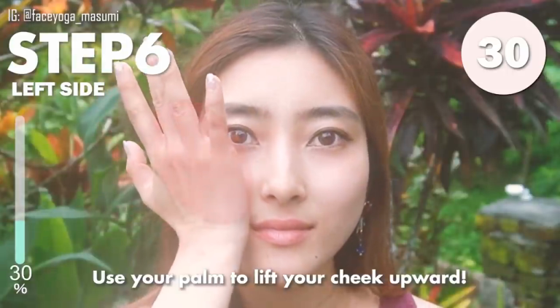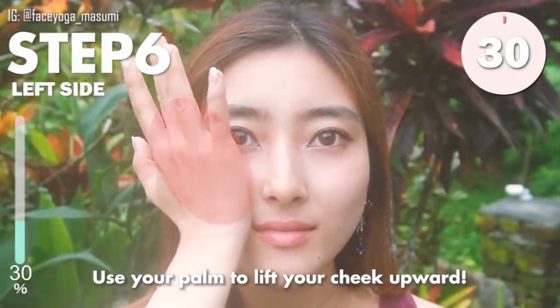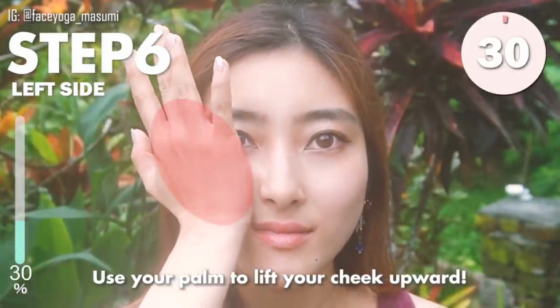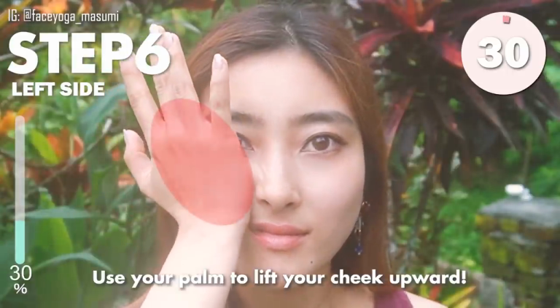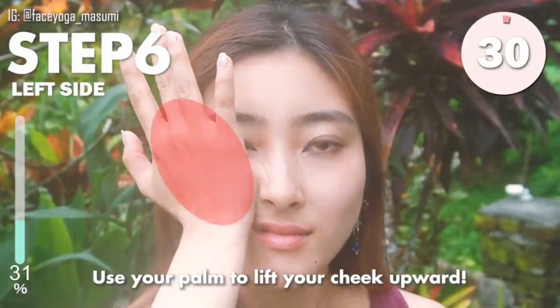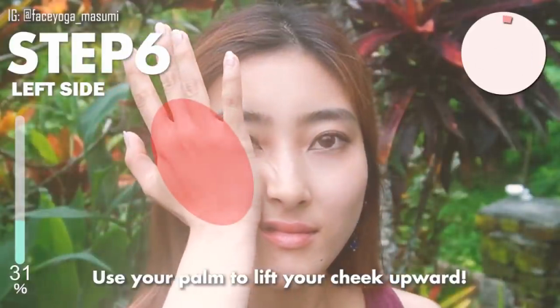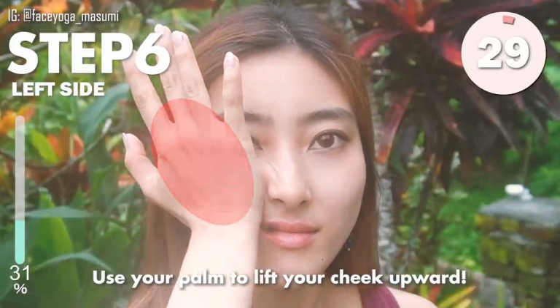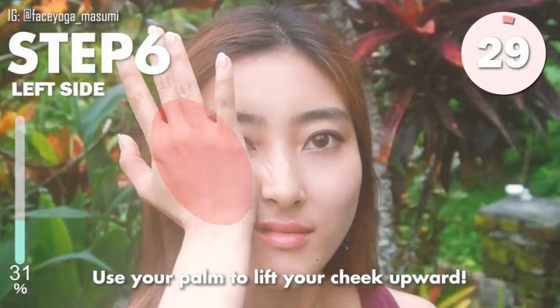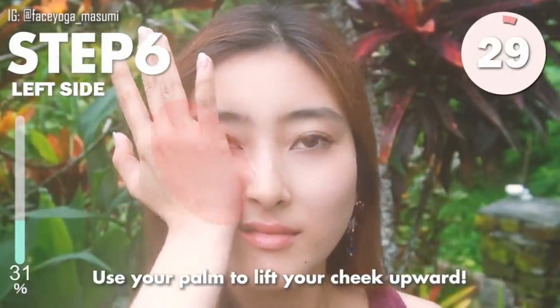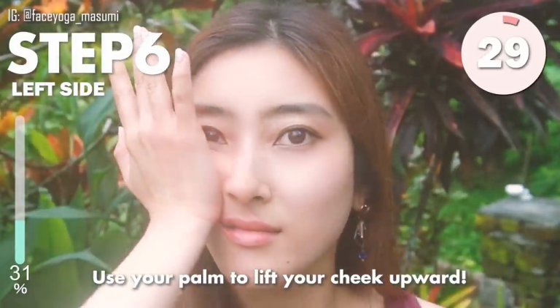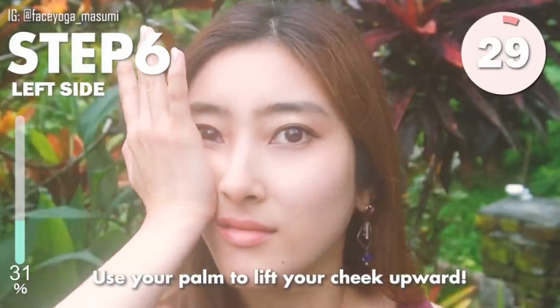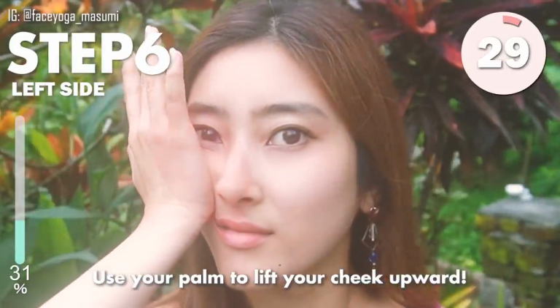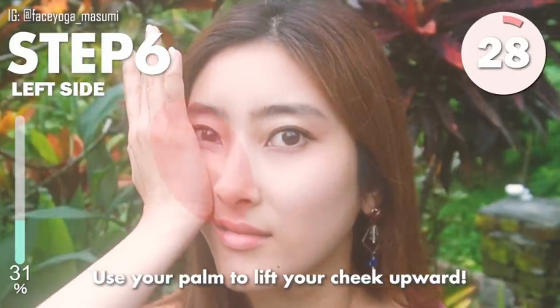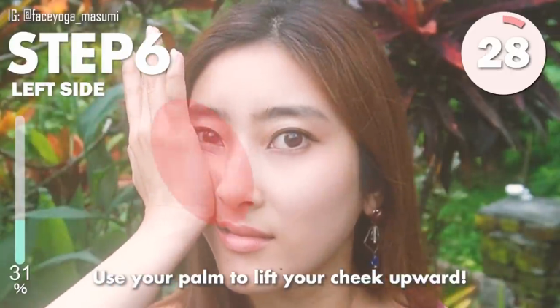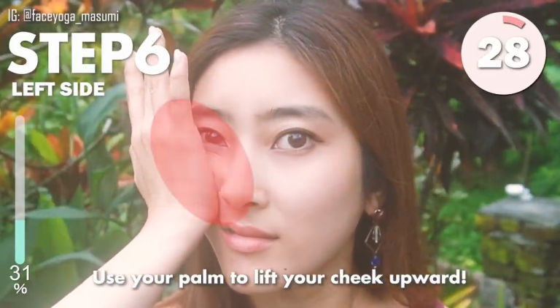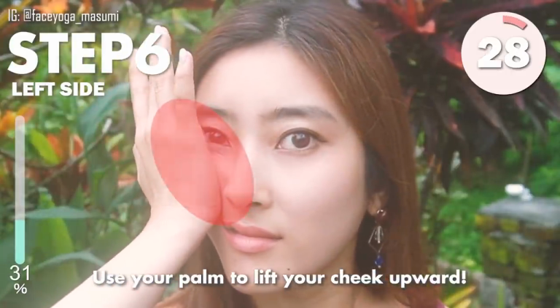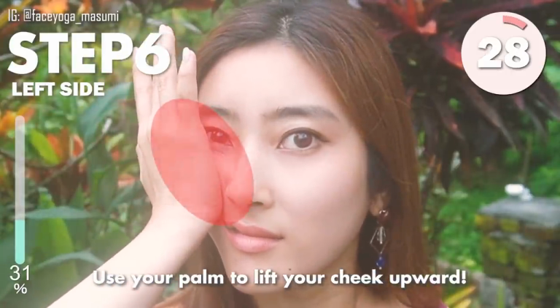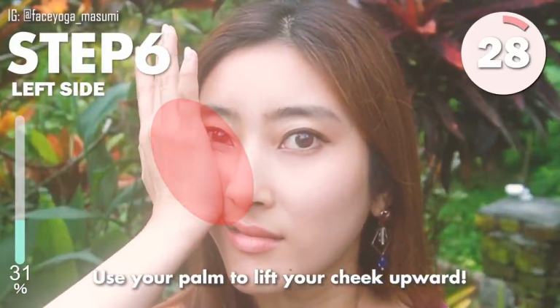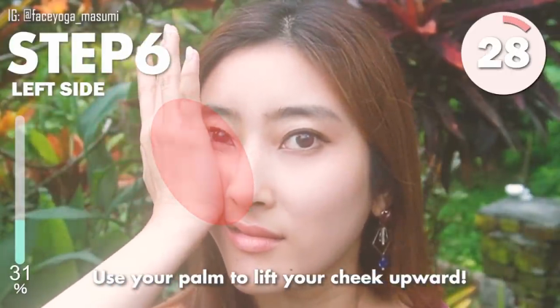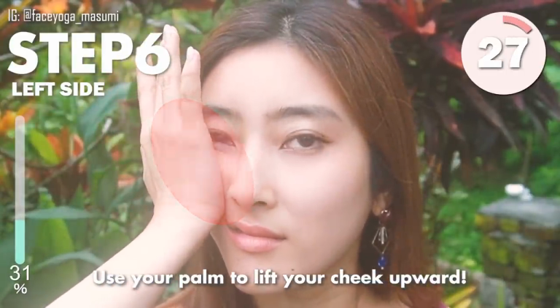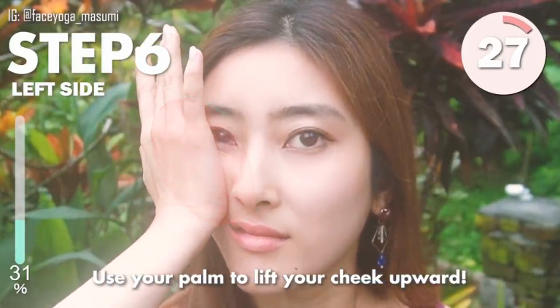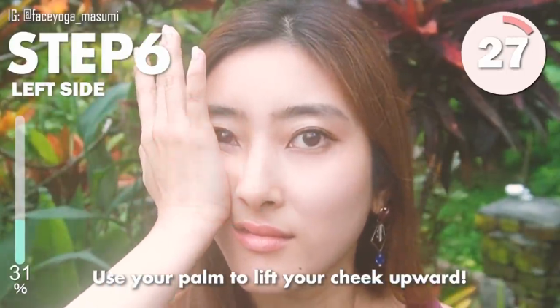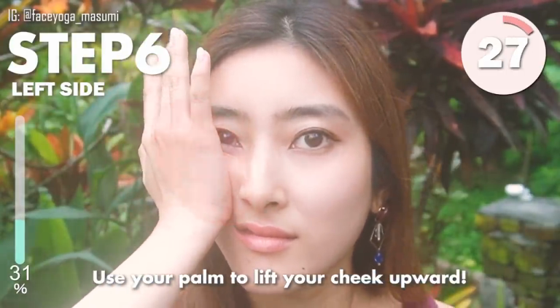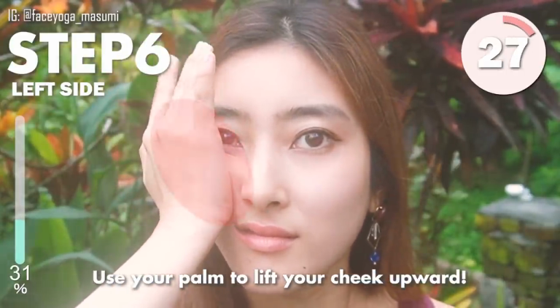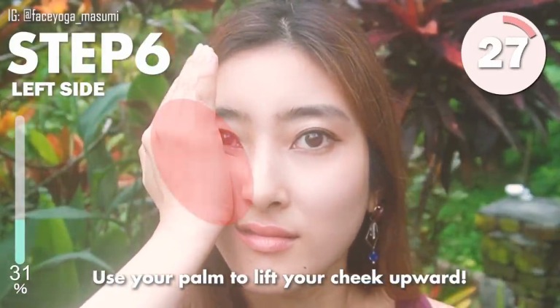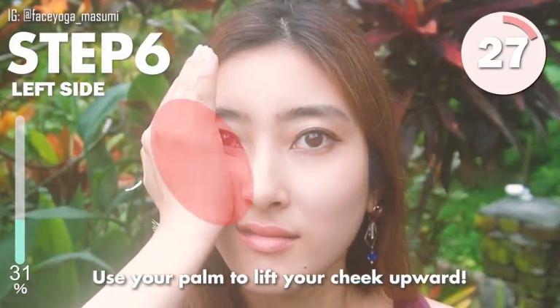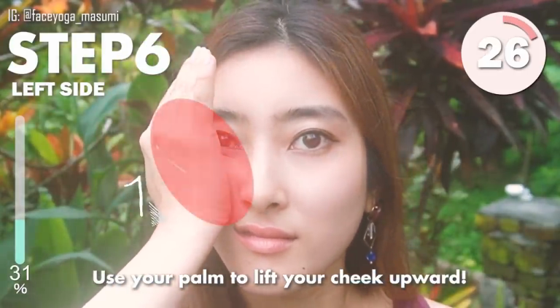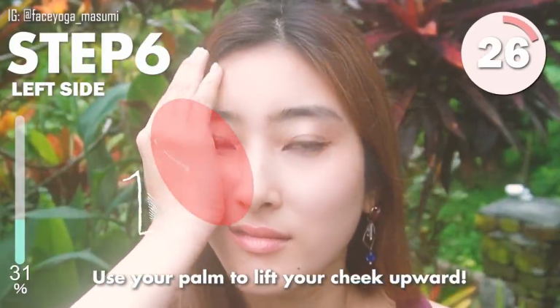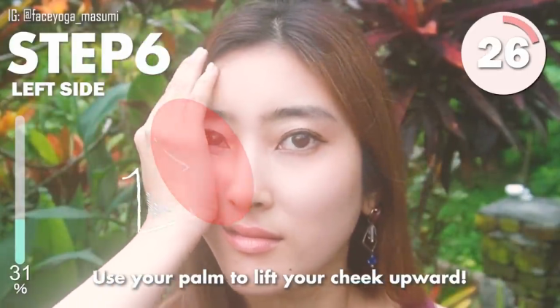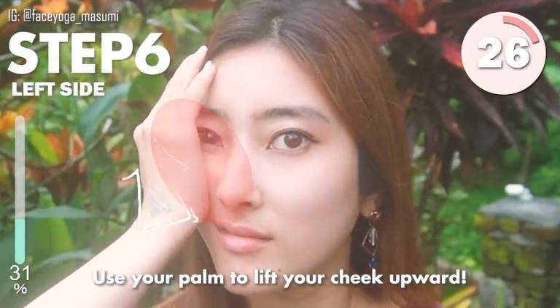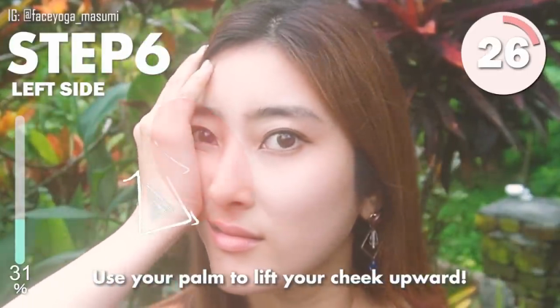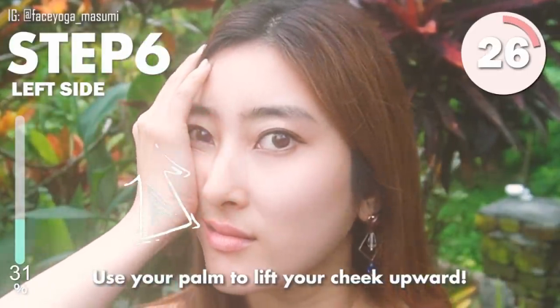Step 6. Use your palm to lift your cheek upward. Hold this movement.